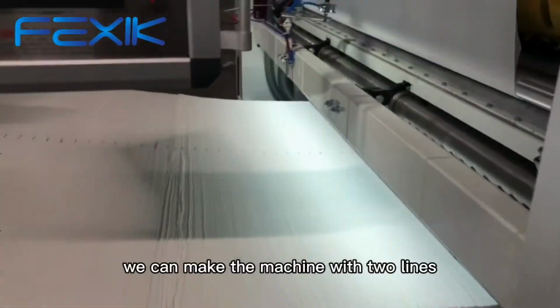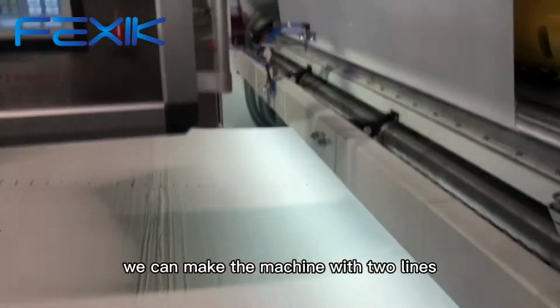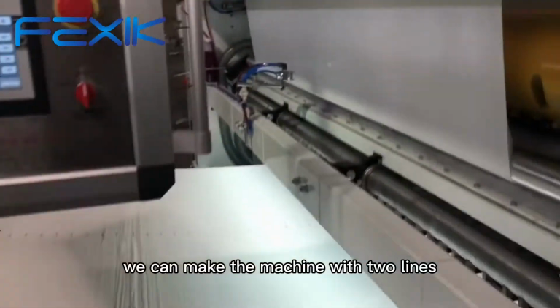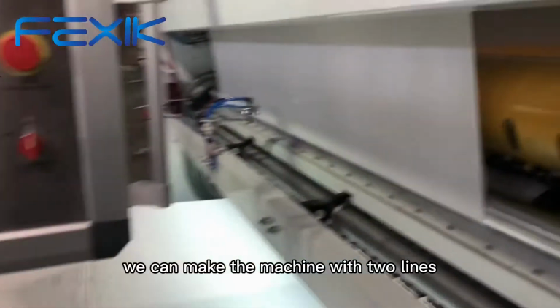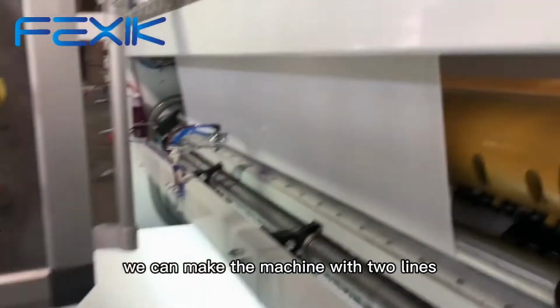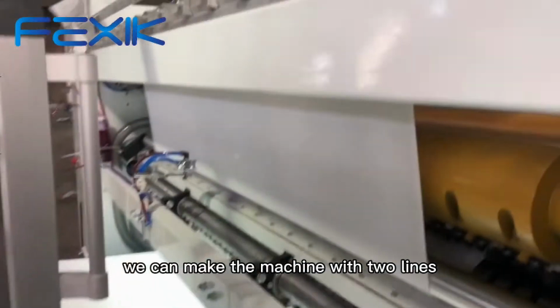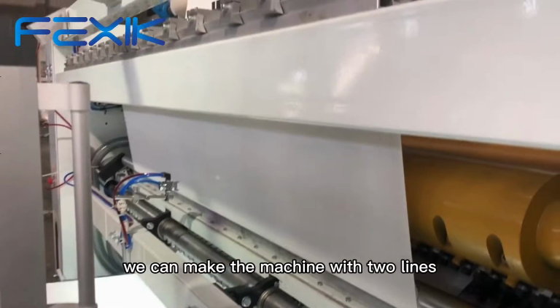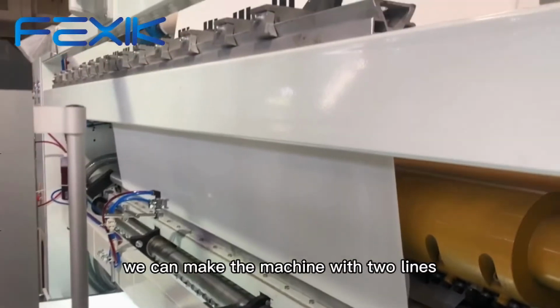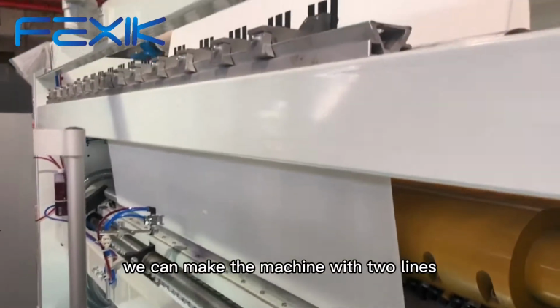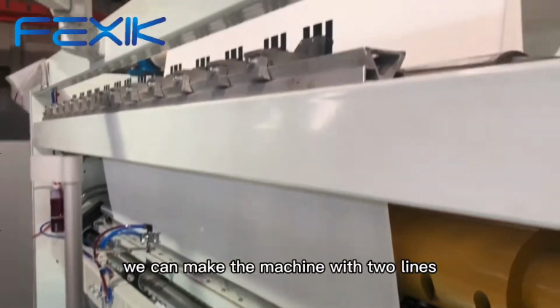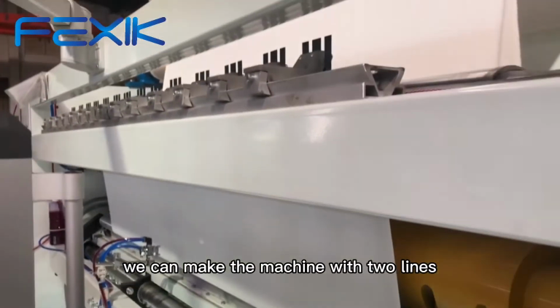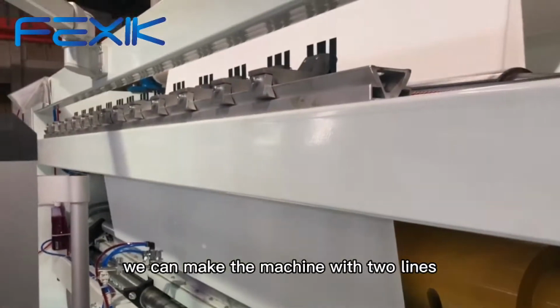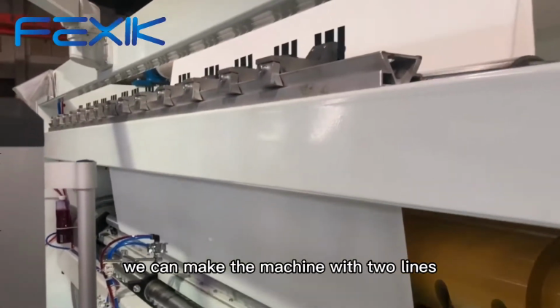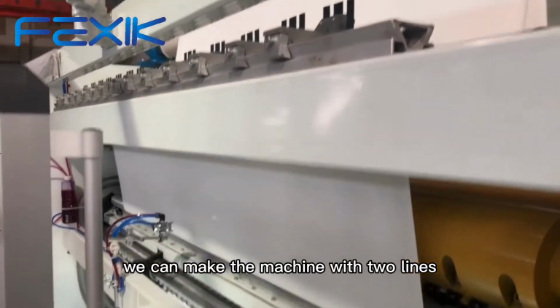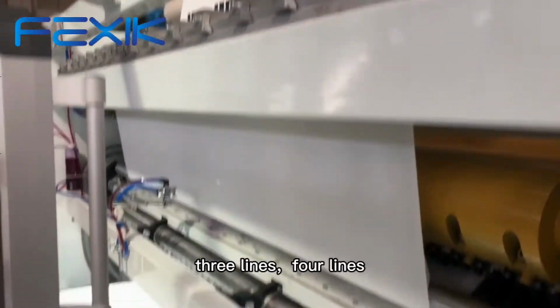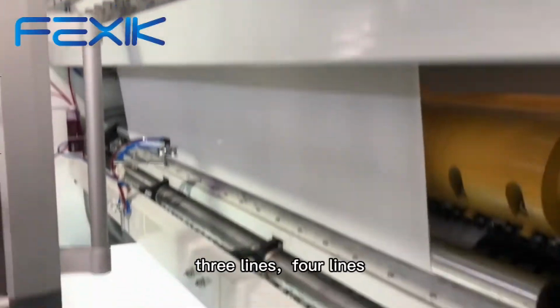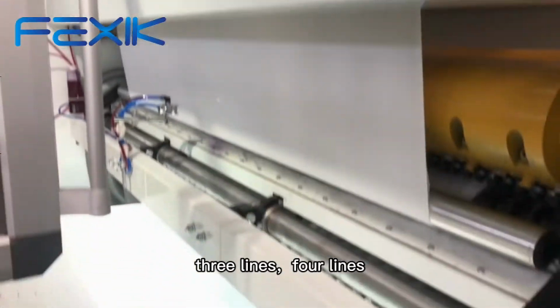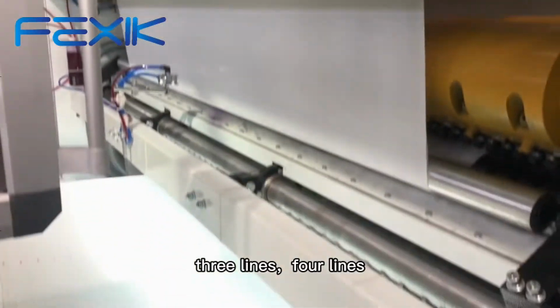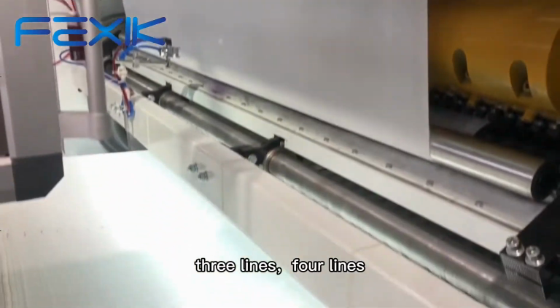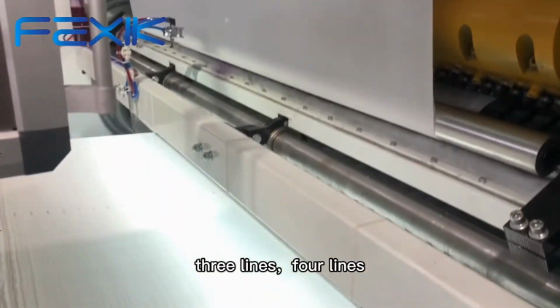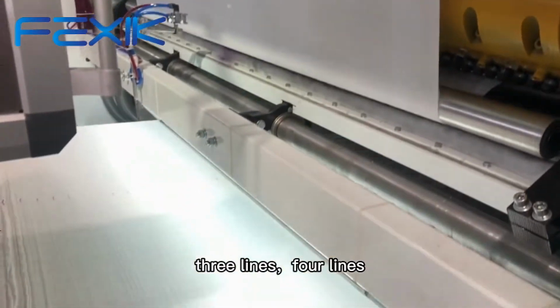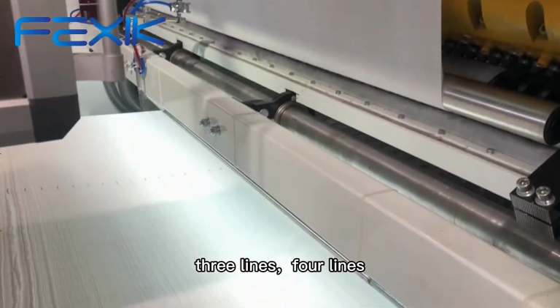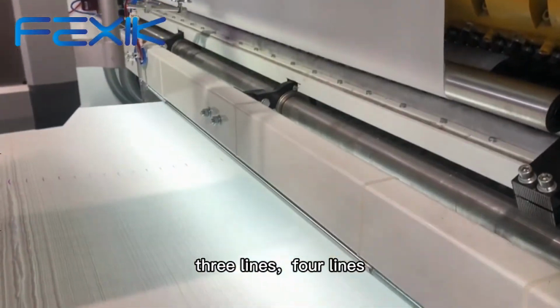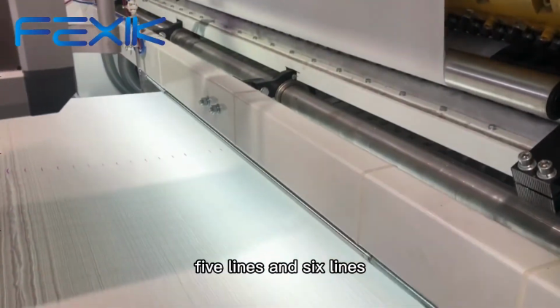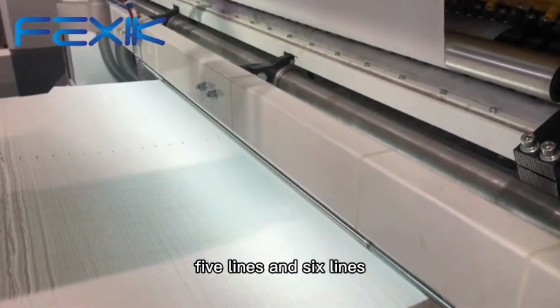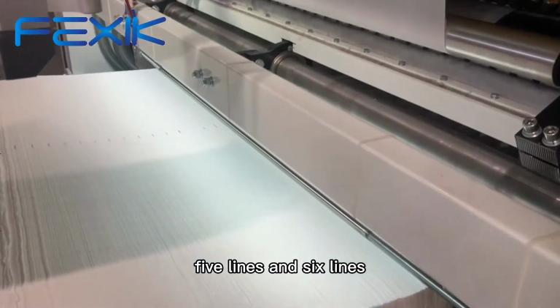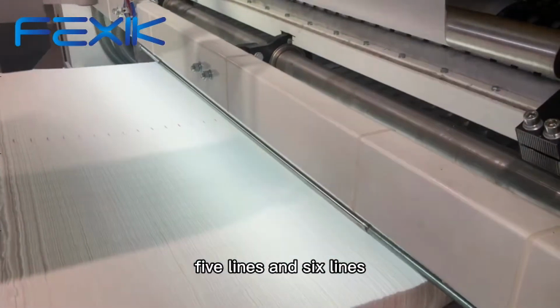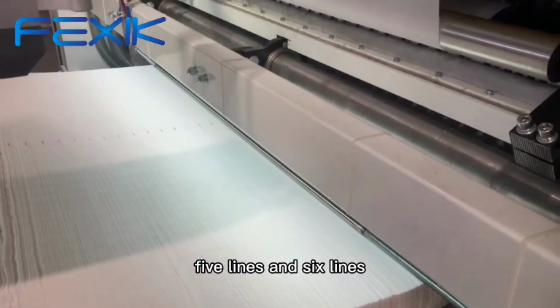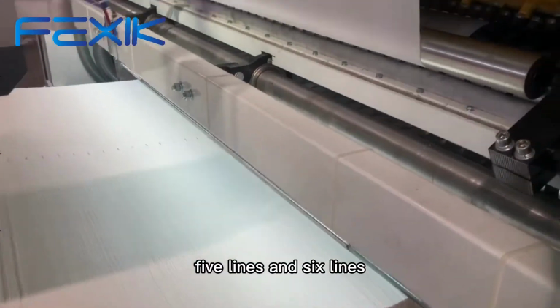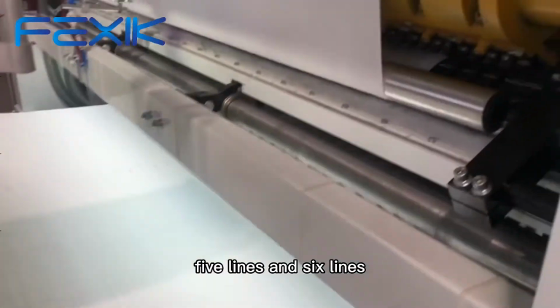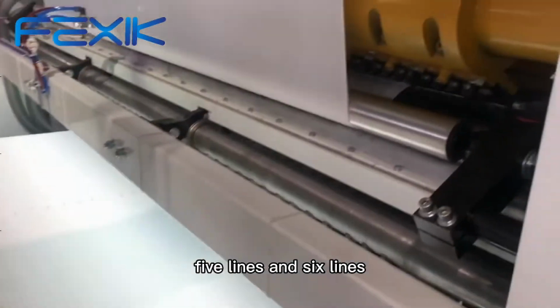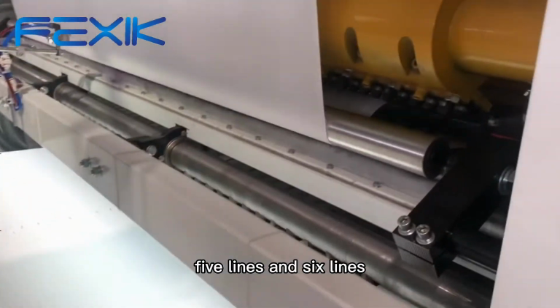We can make the machine with two lines, three lines, four lines, five lines, and six lines.